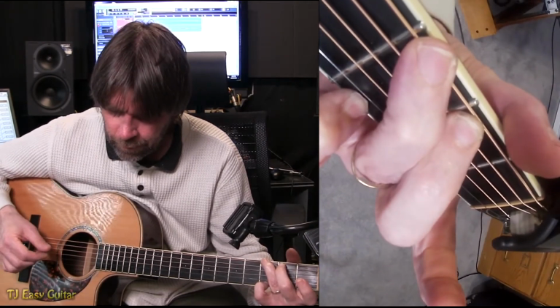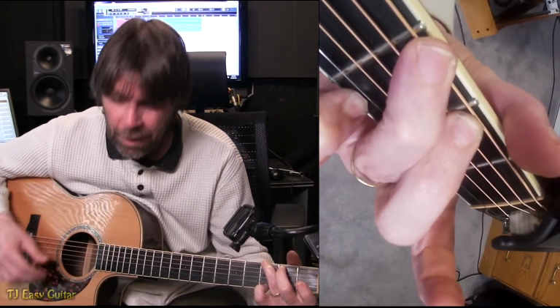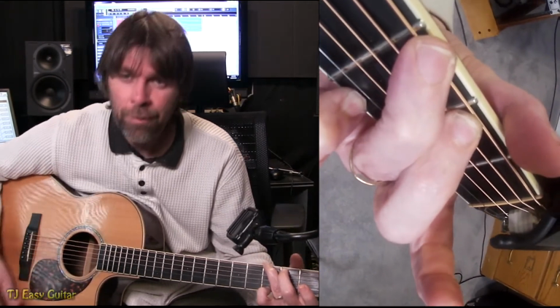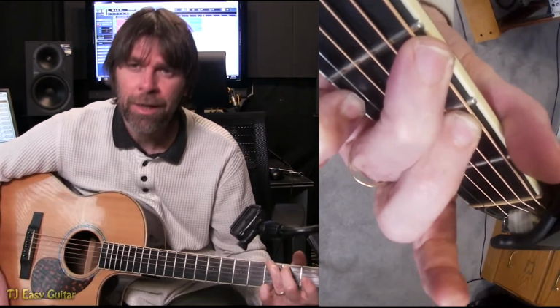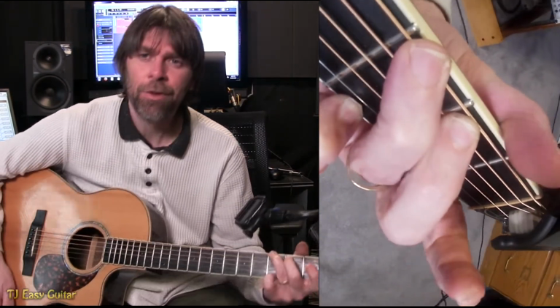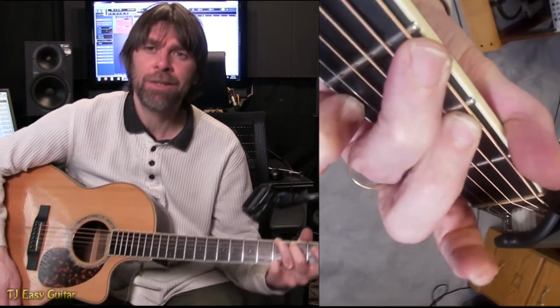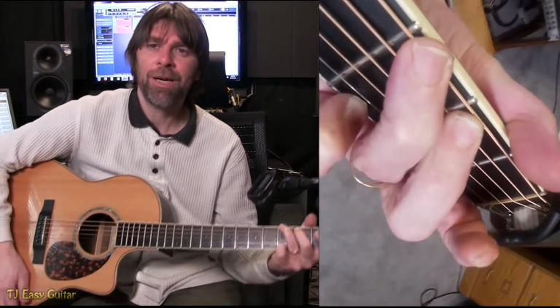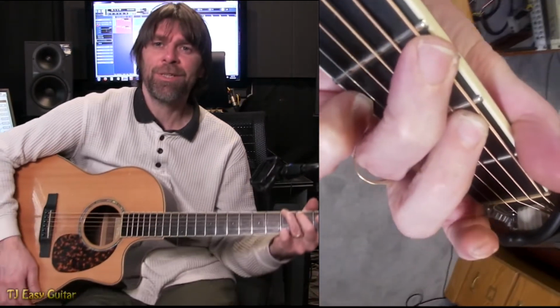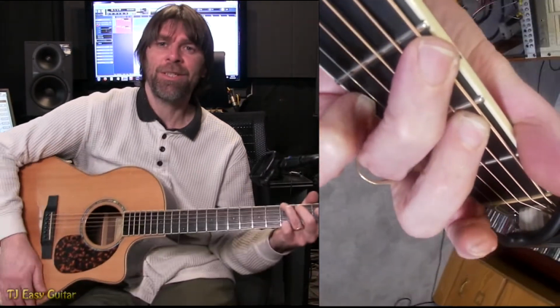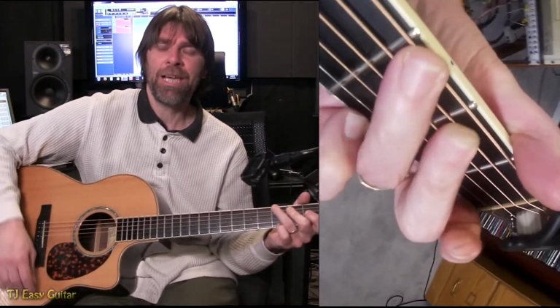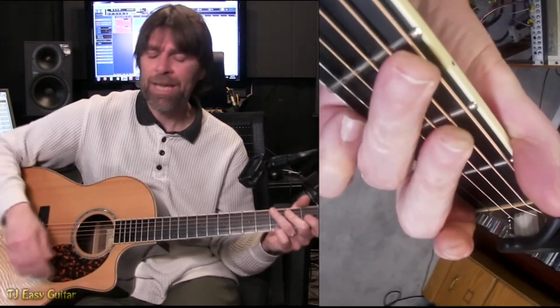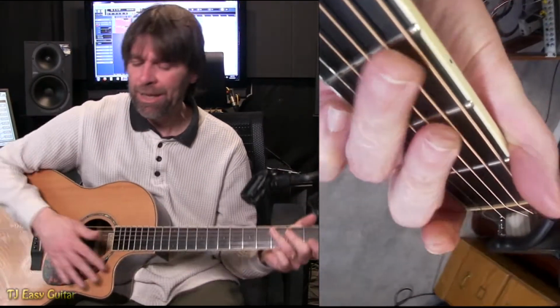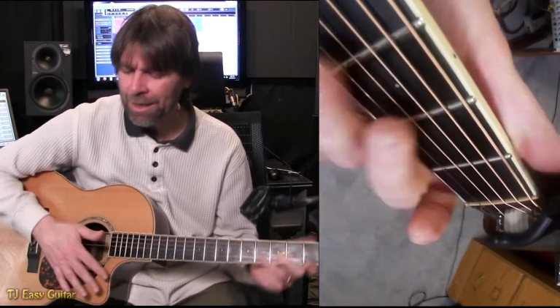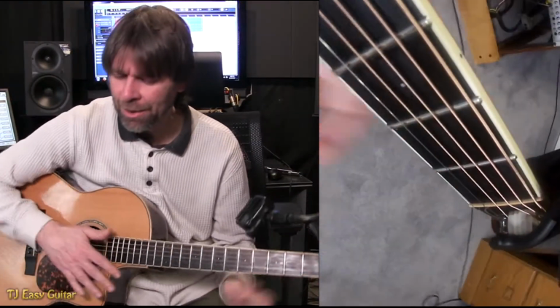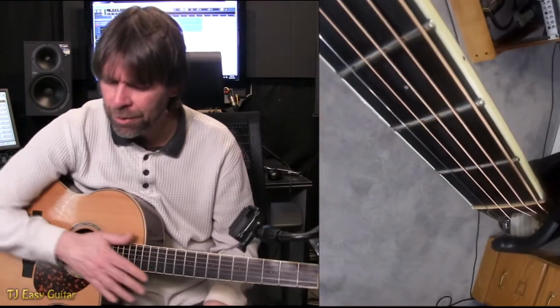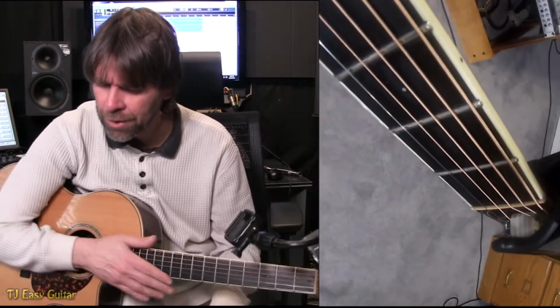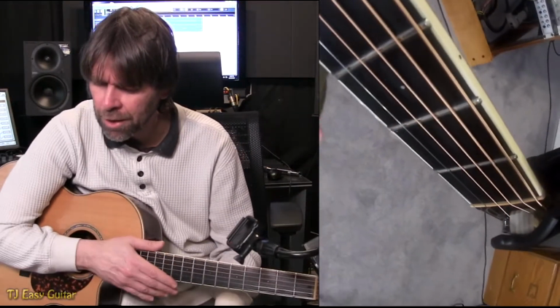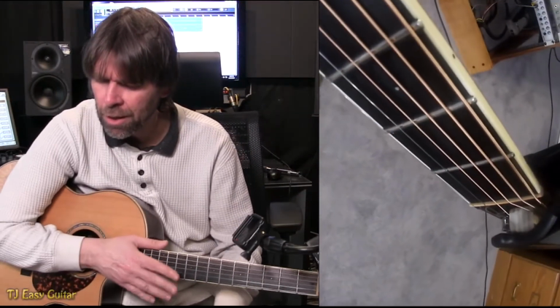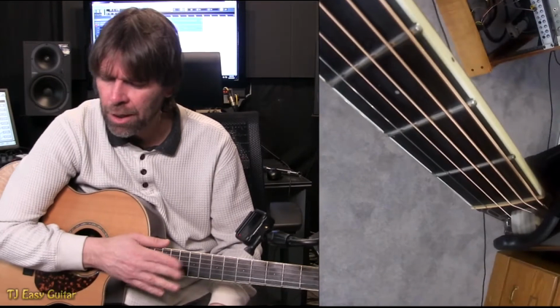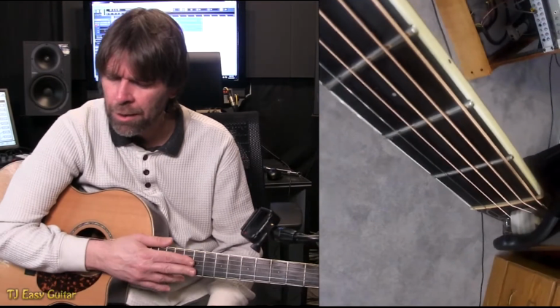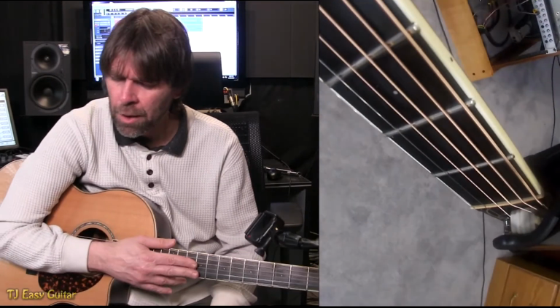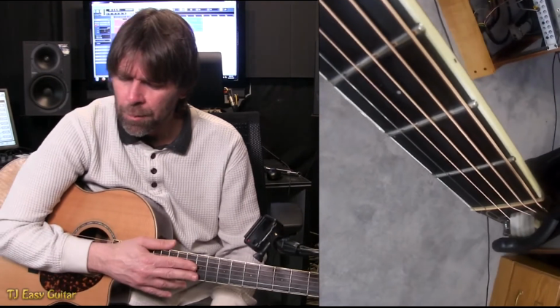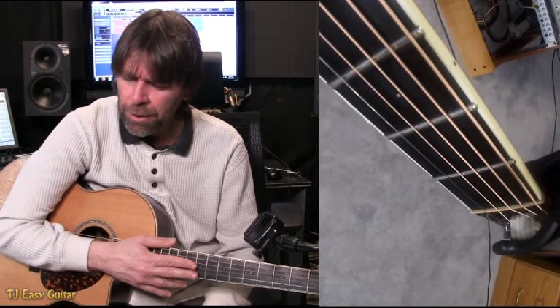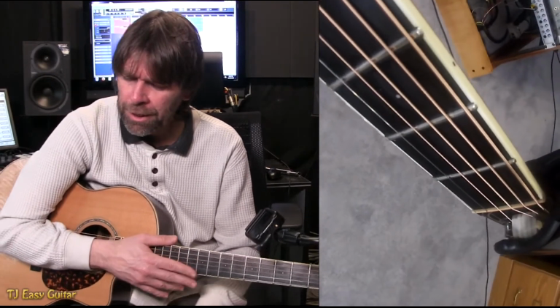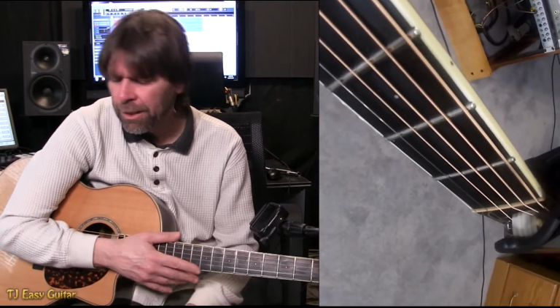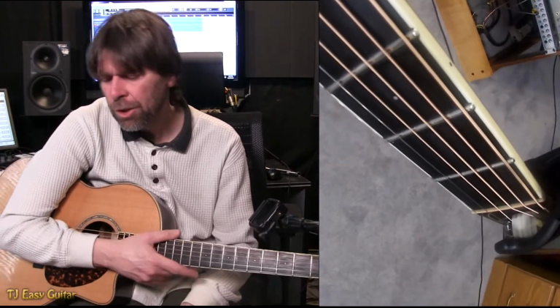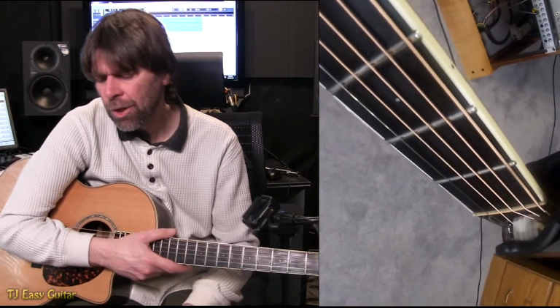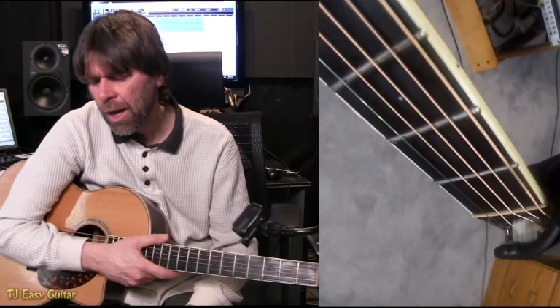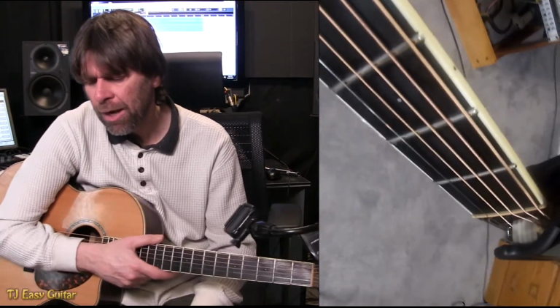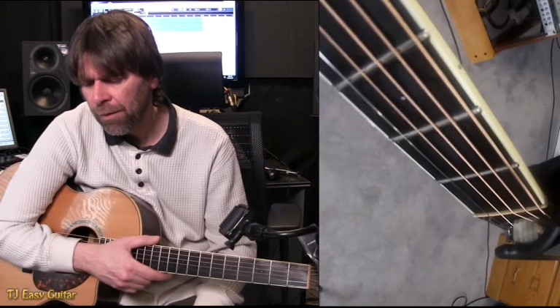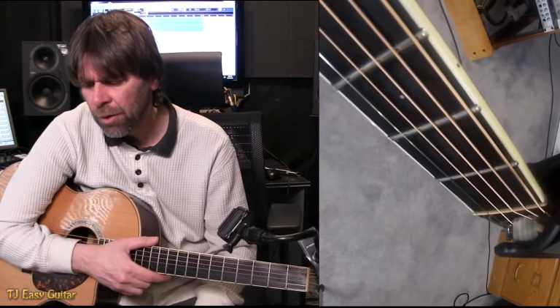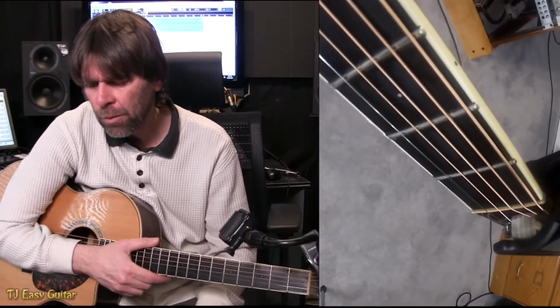Hi everybody, I wanted to come in today and do a song on Billie Eilish, I Love You.